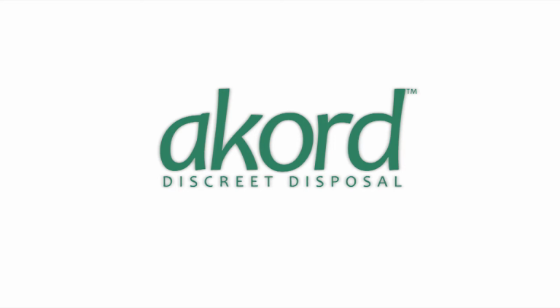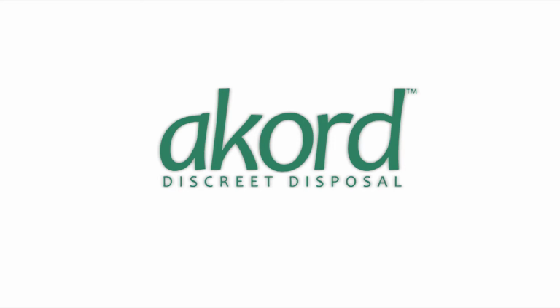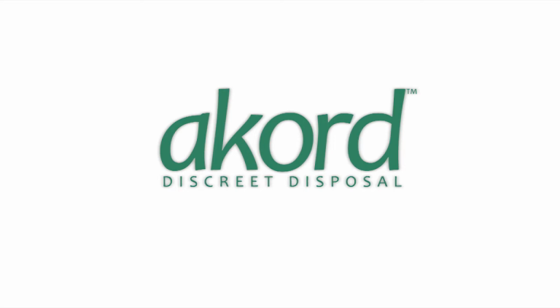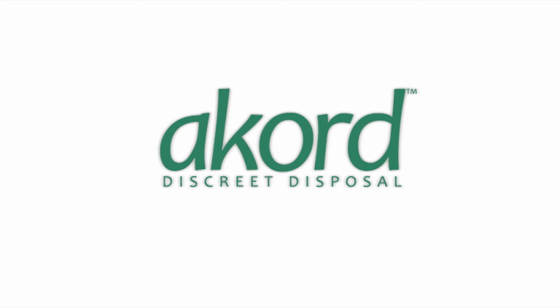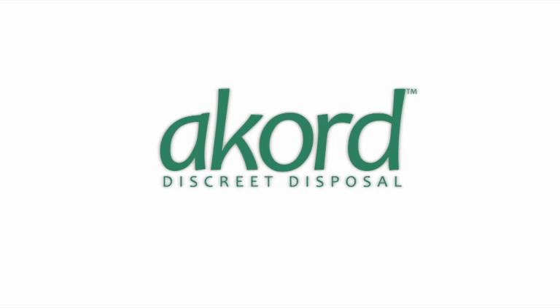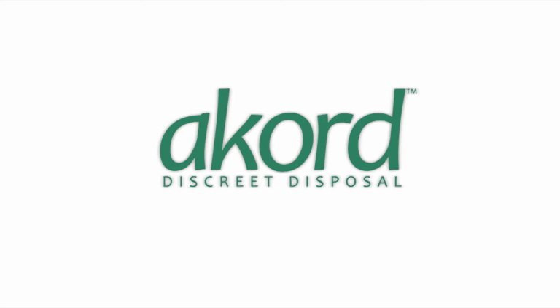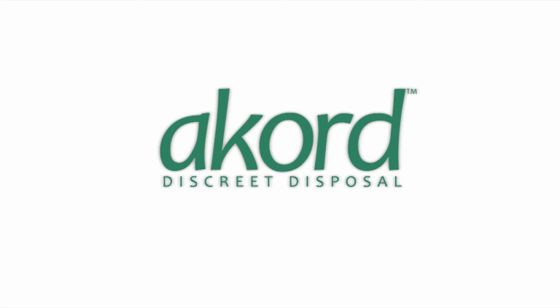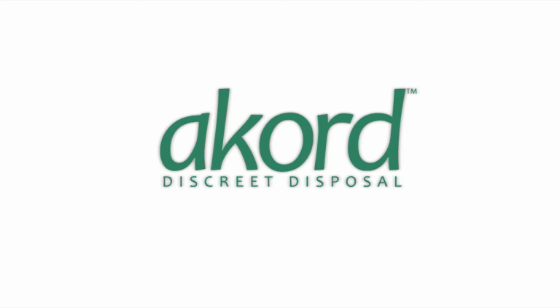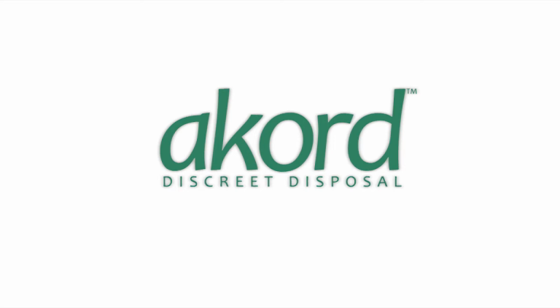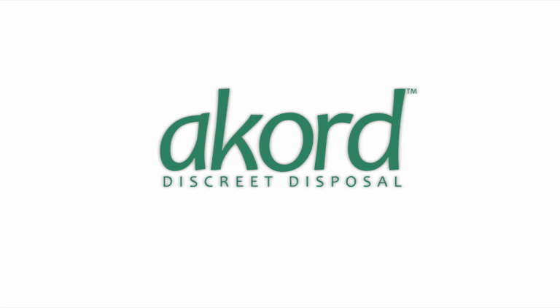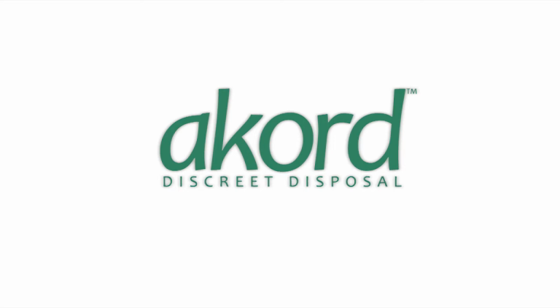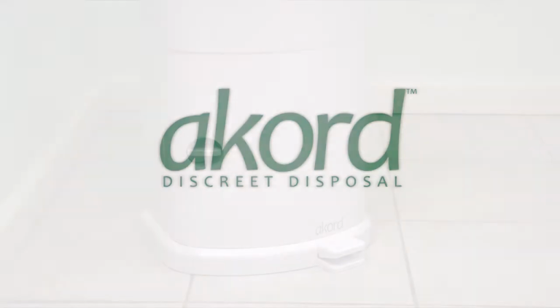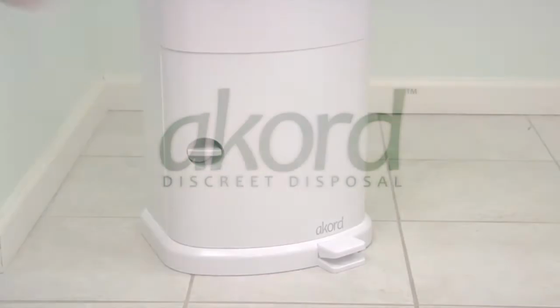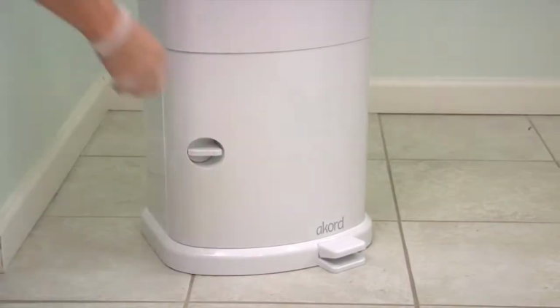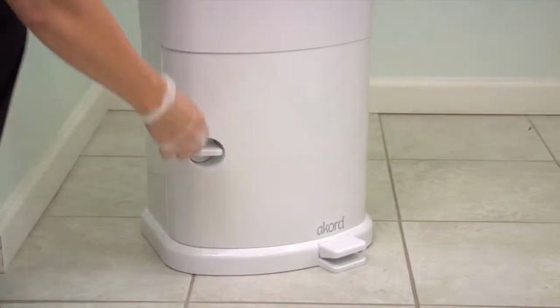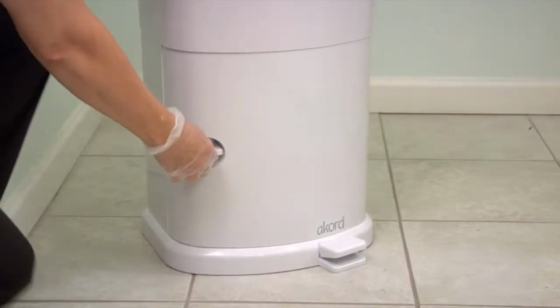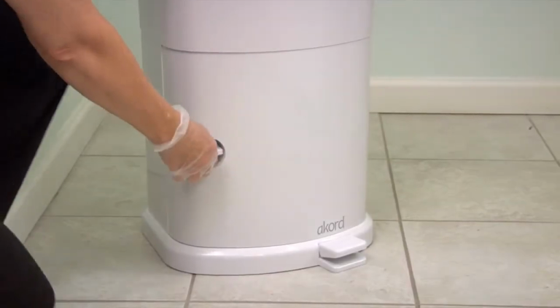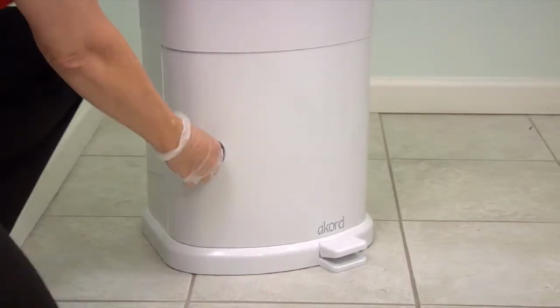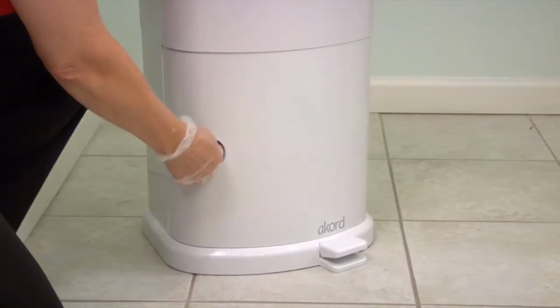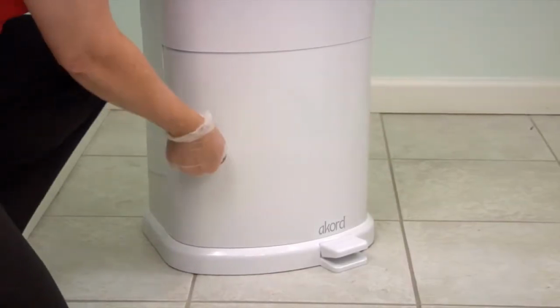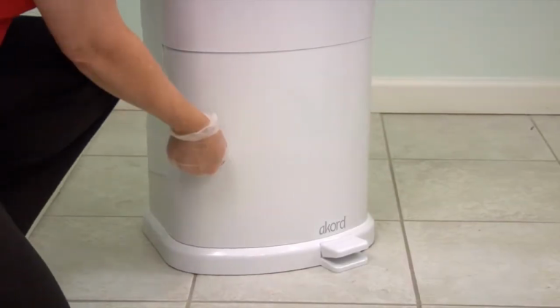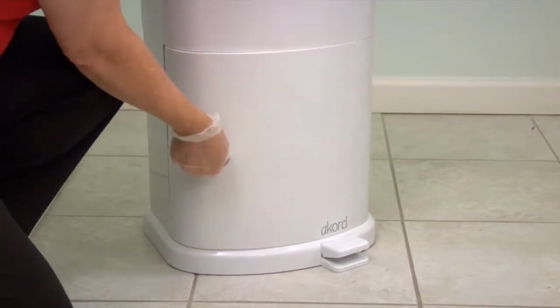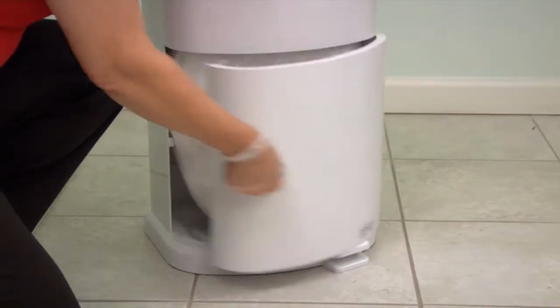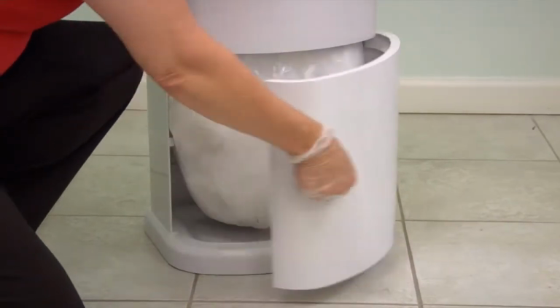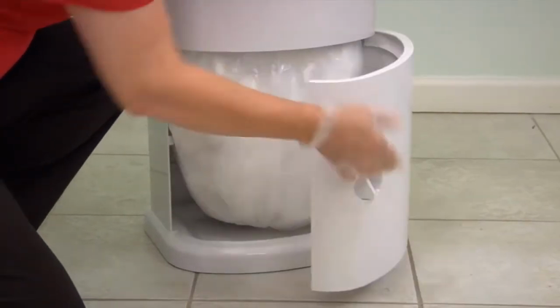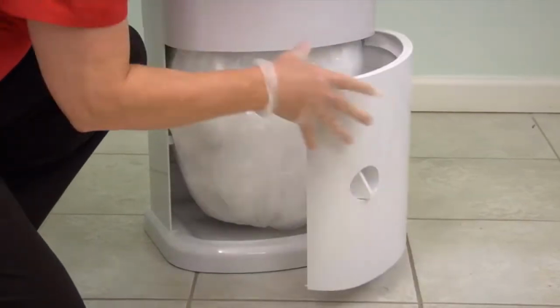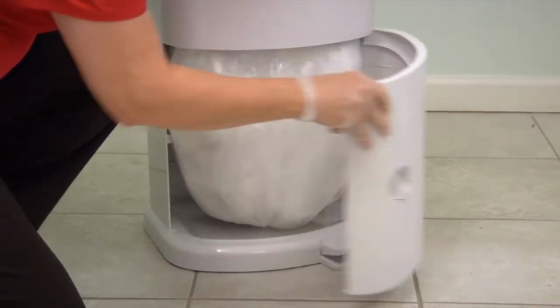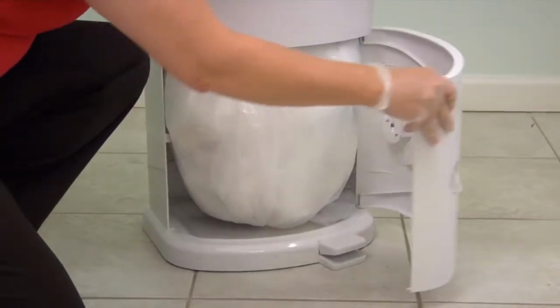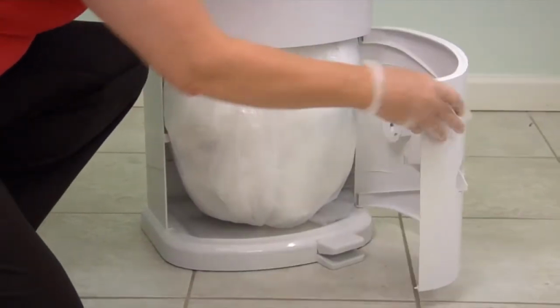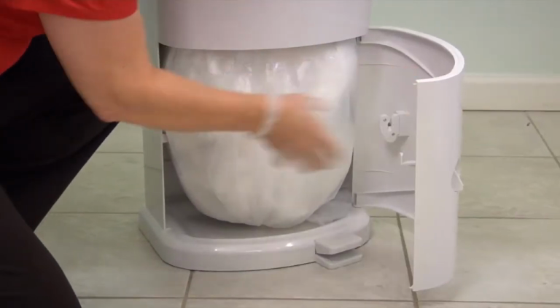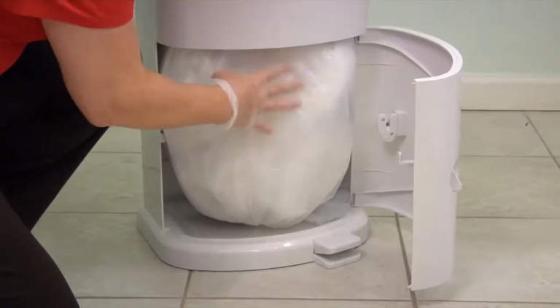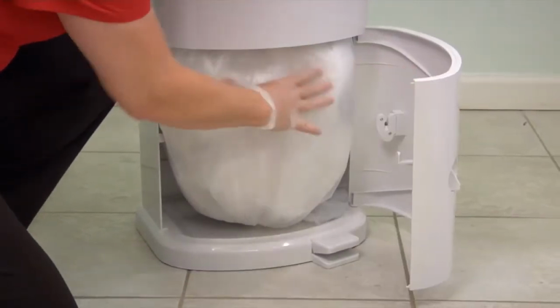The continuous liner system is a simple and economical way to dispose of incontinence products.